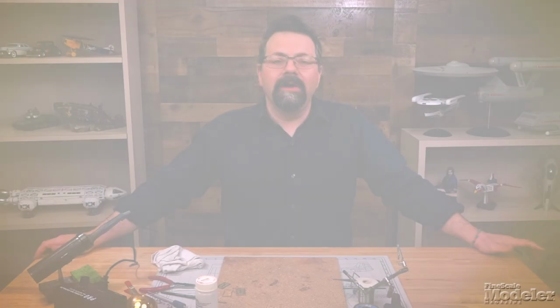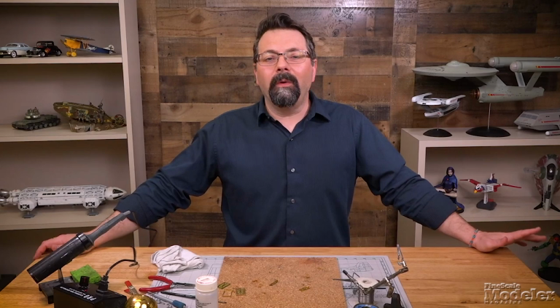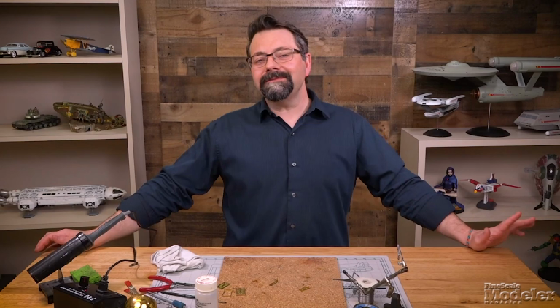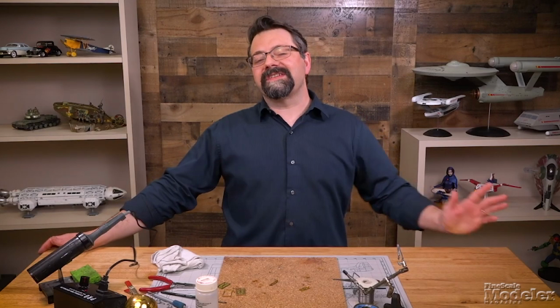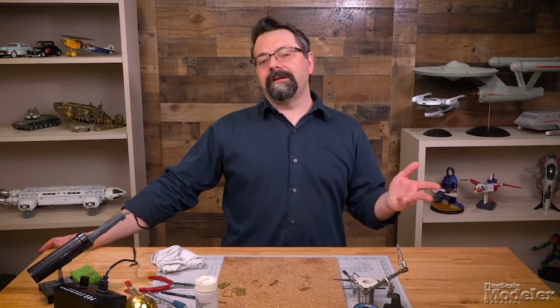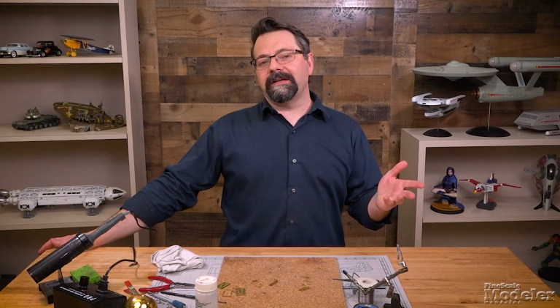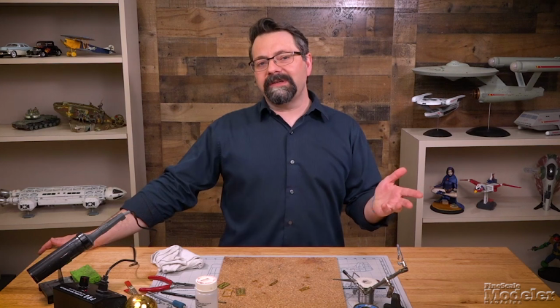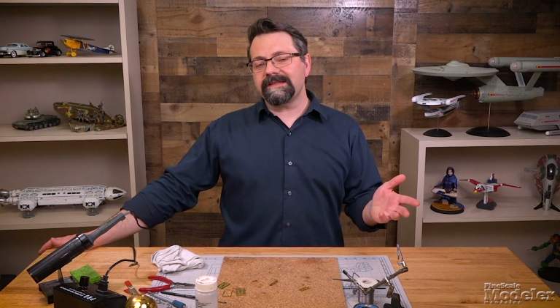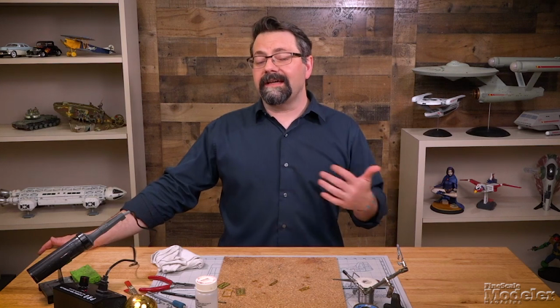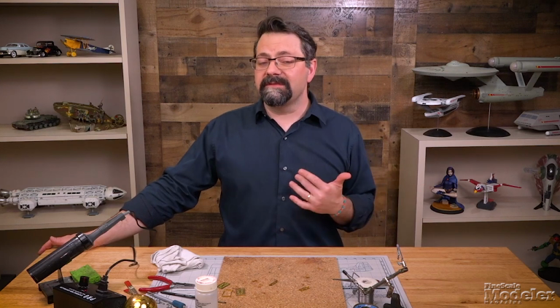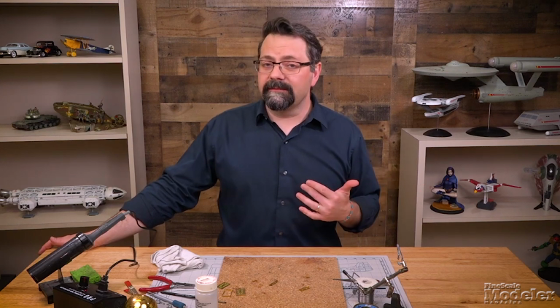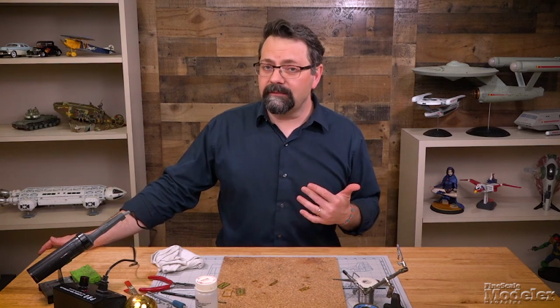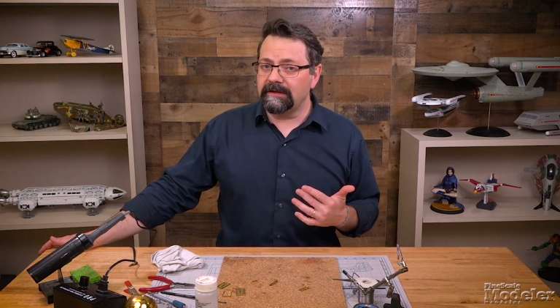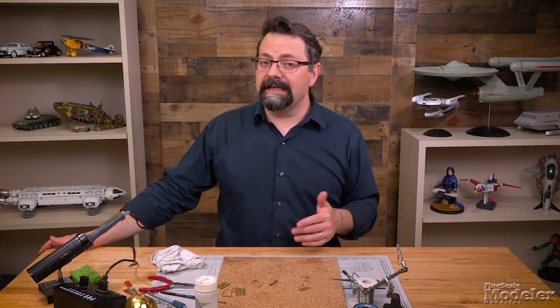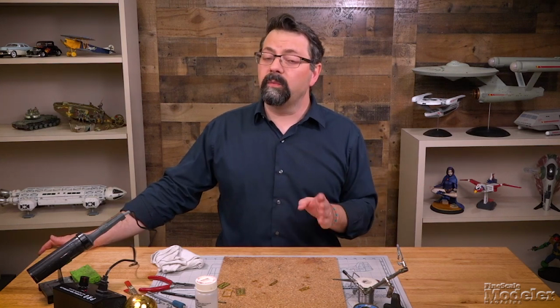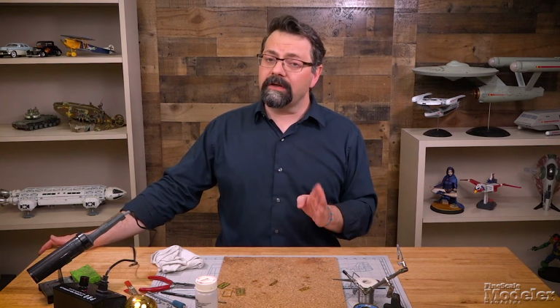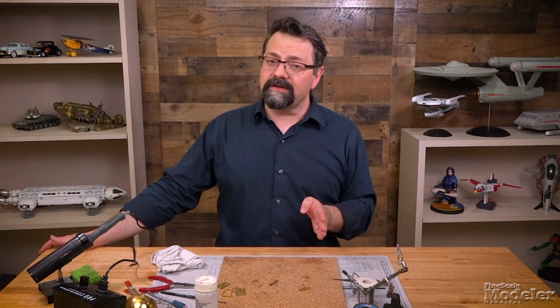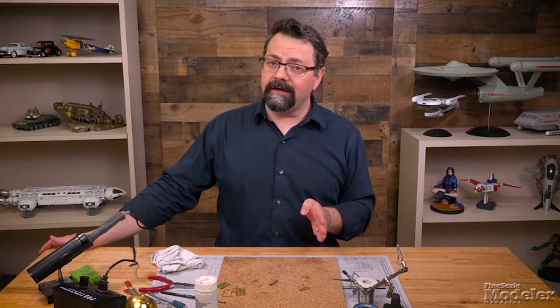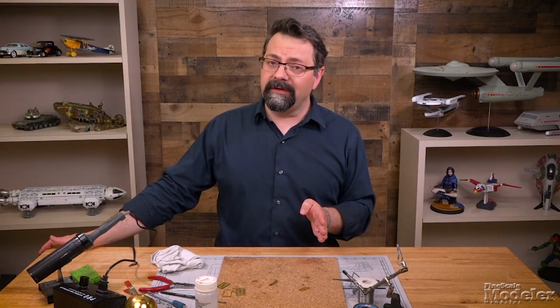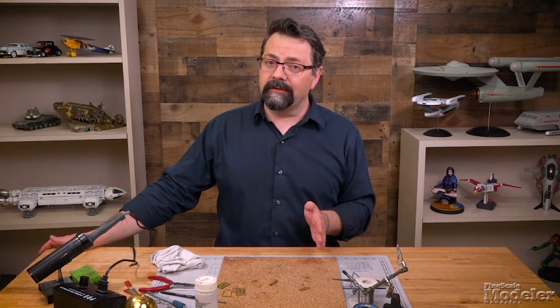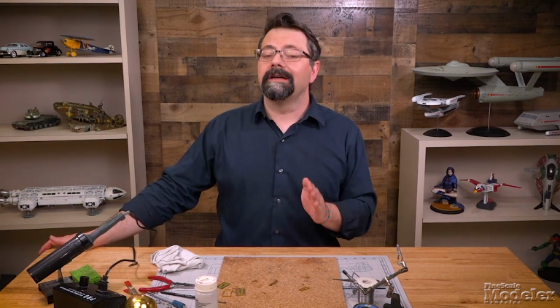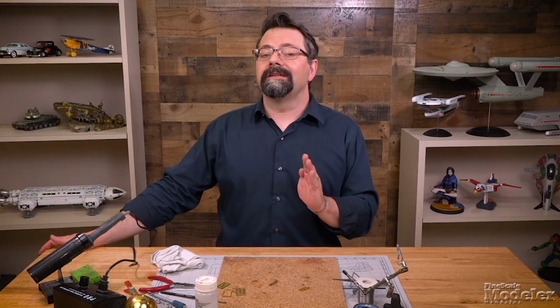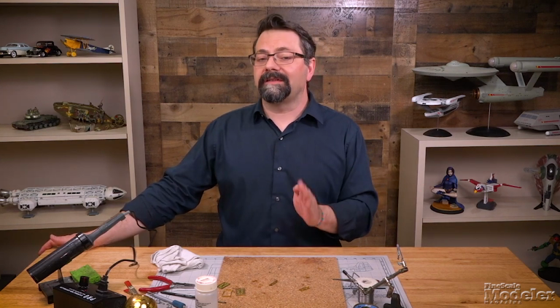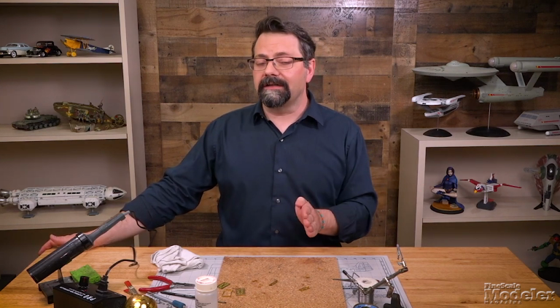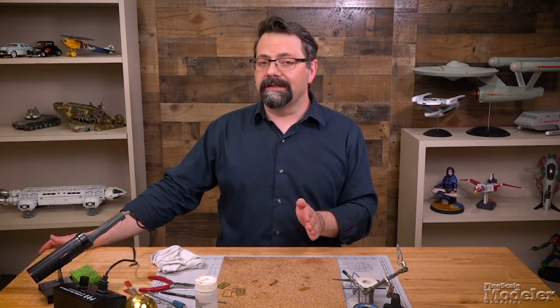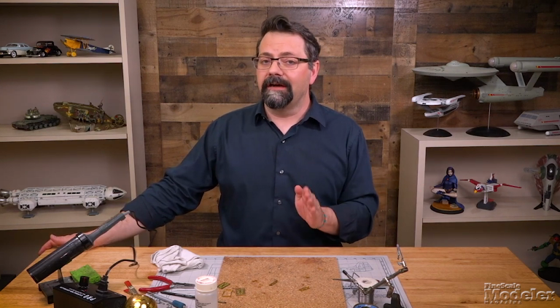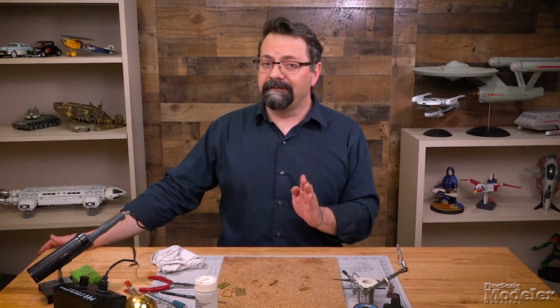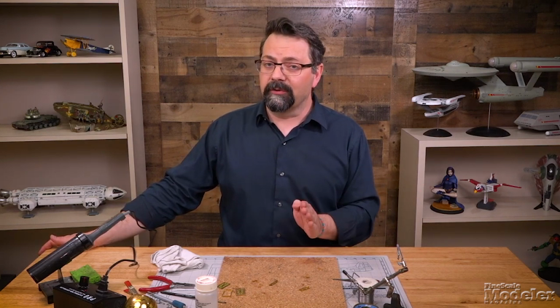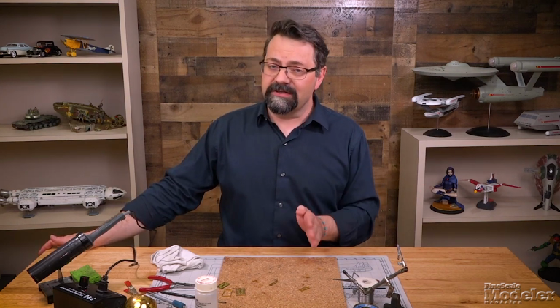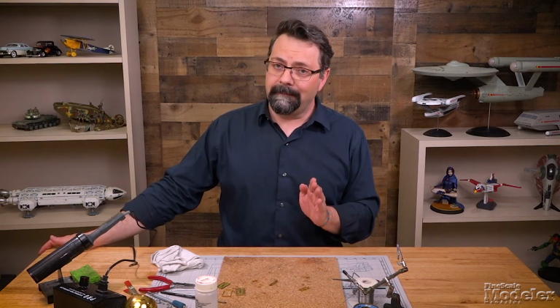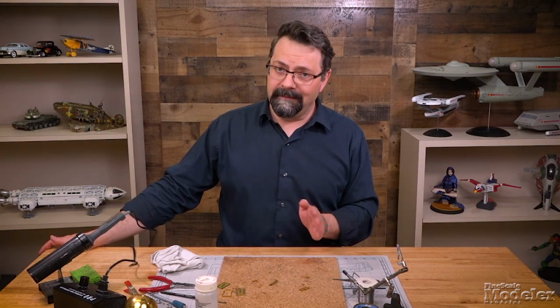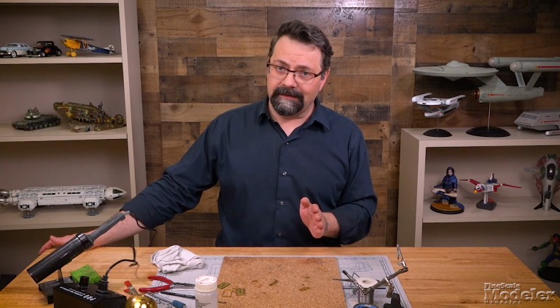Welcome to Scale Model Basics. I'm Tim Kidwell and we're going to talk about soldering photo etched metal.